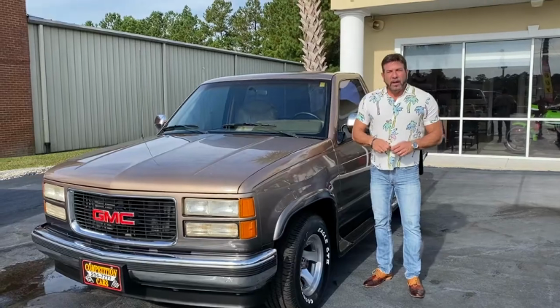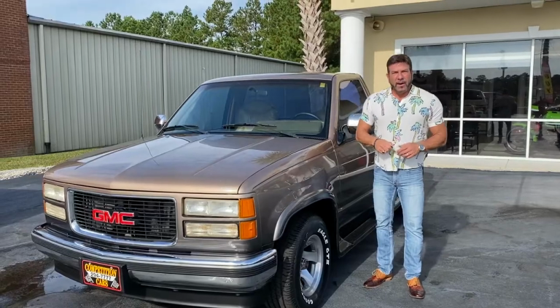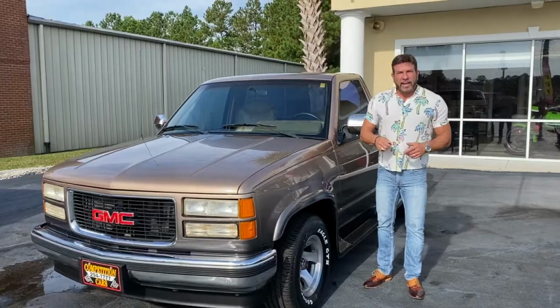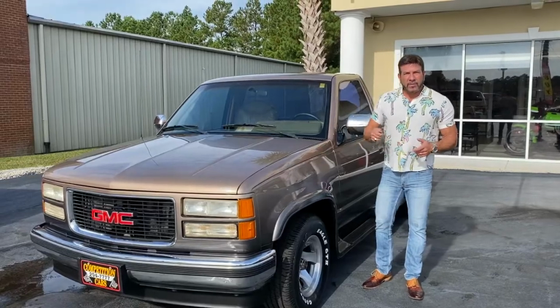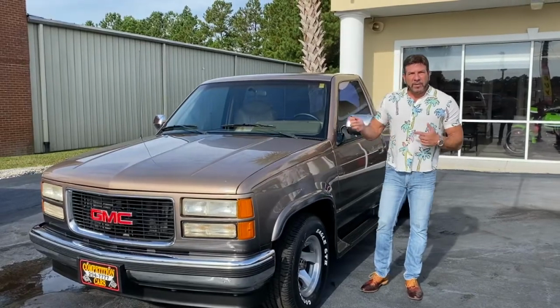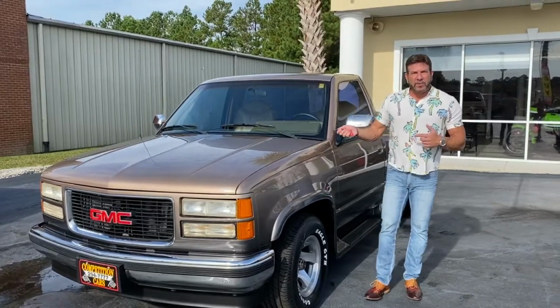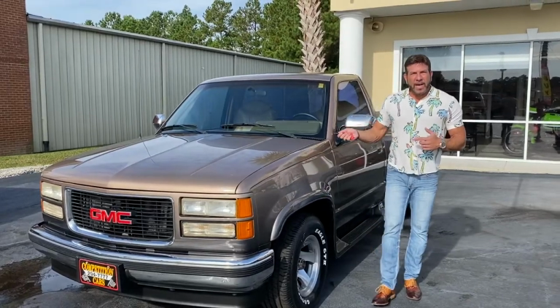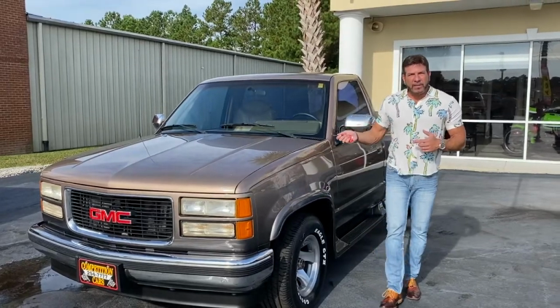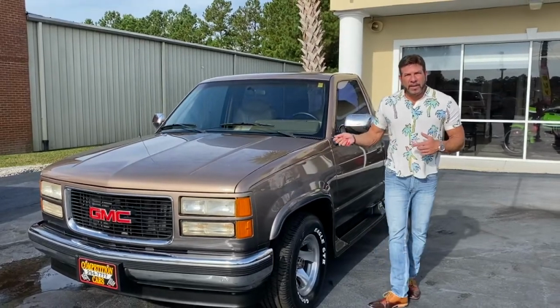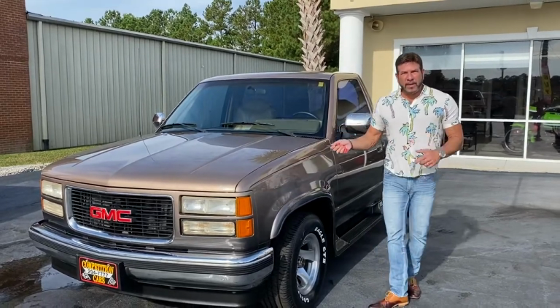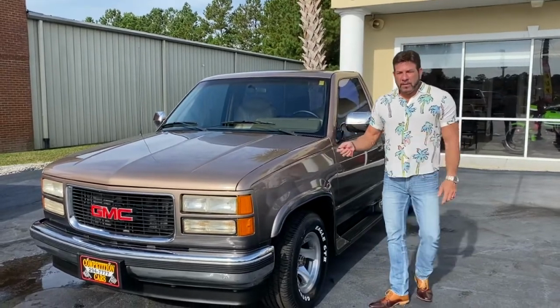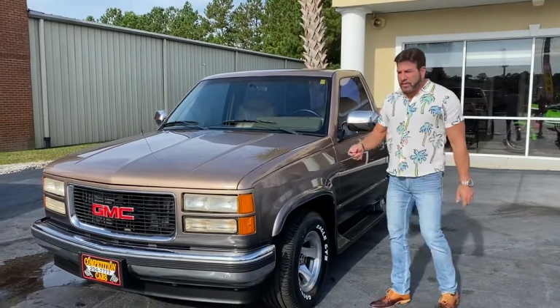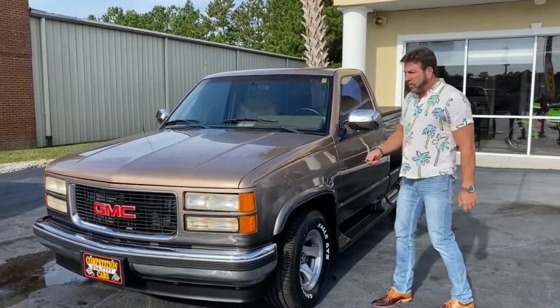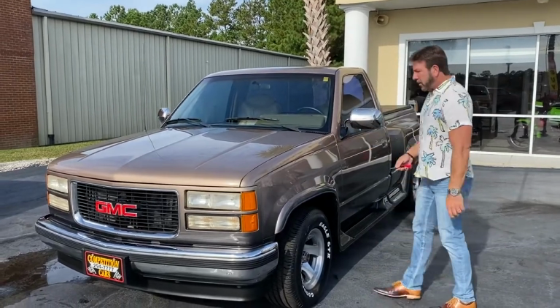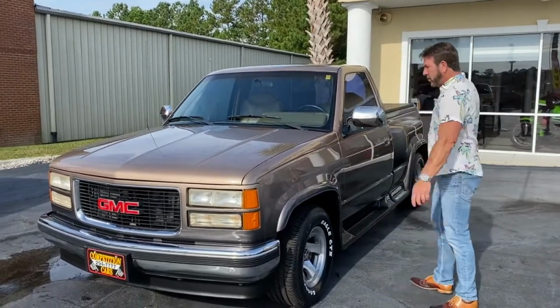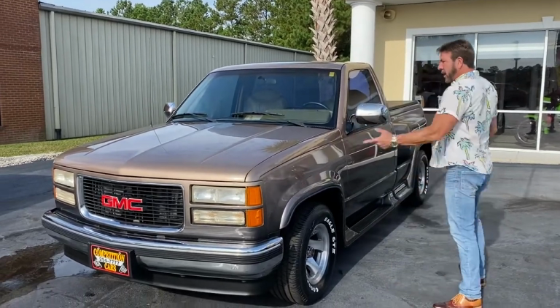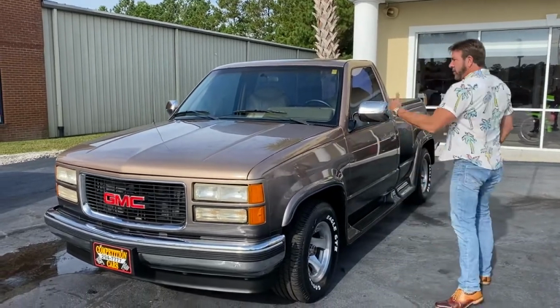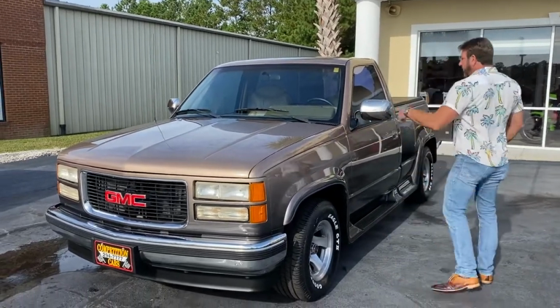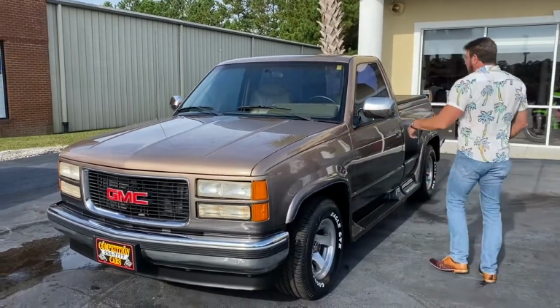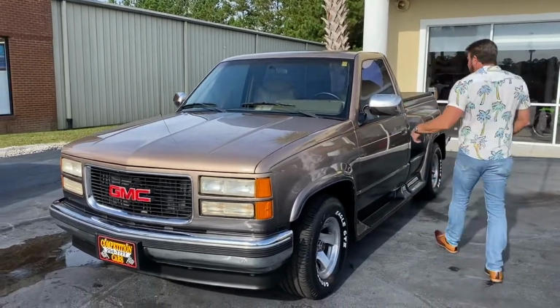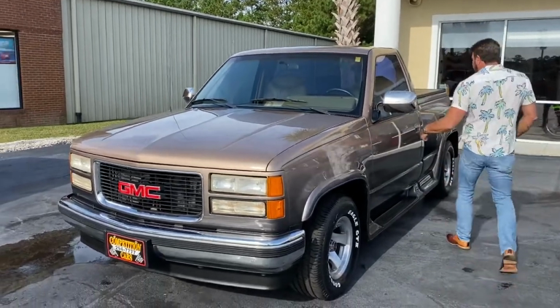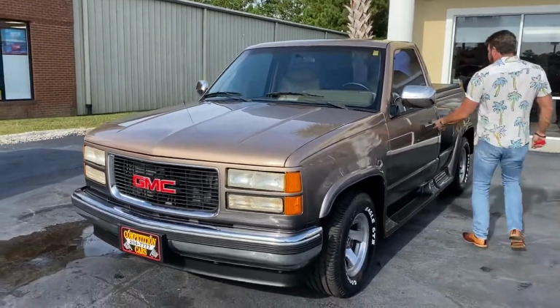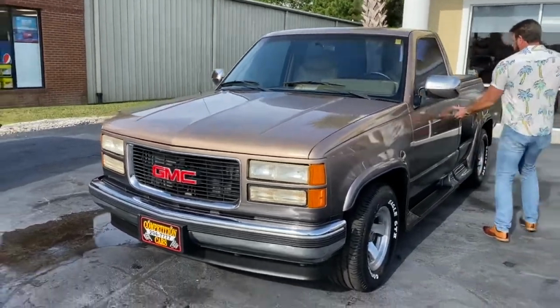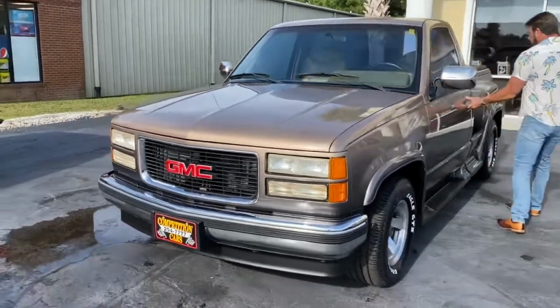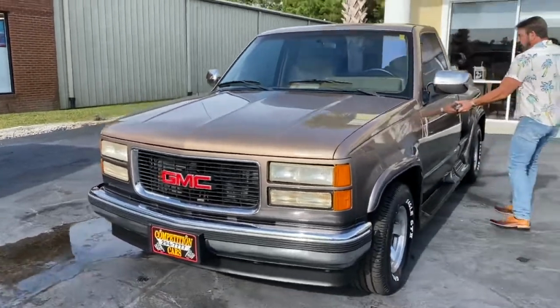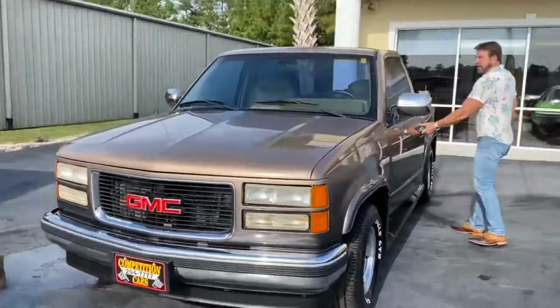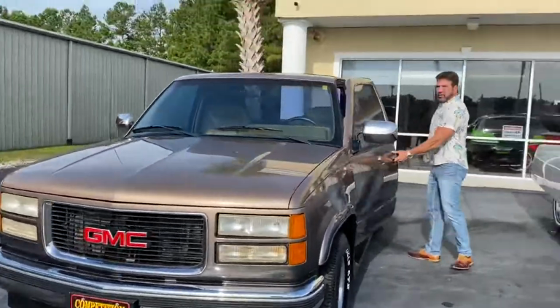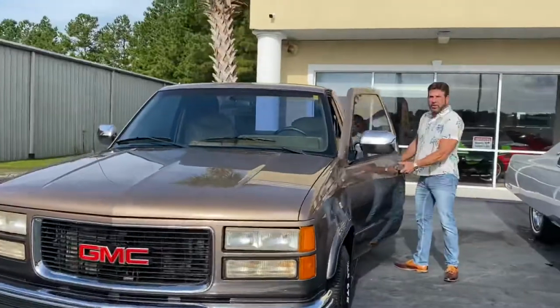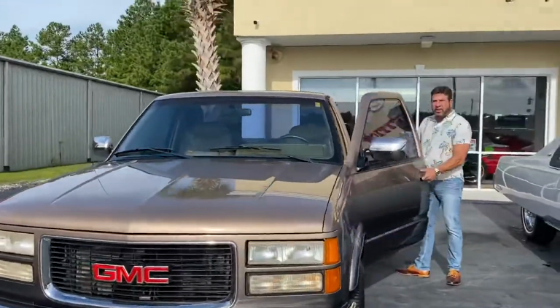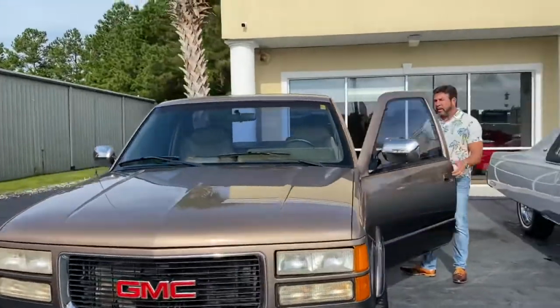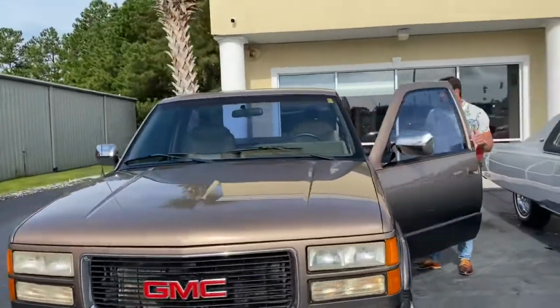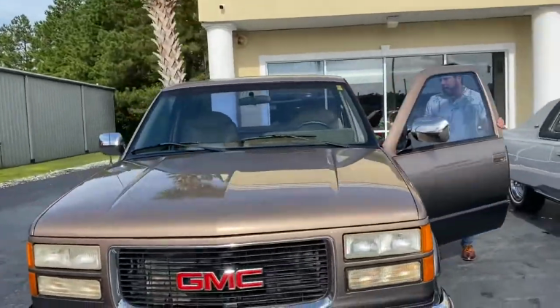Alright guys, we're getting ready to do a driving video, so we'll hop in the truck, take it down the road, show you how it drives.